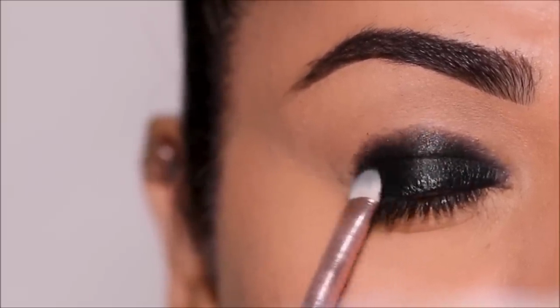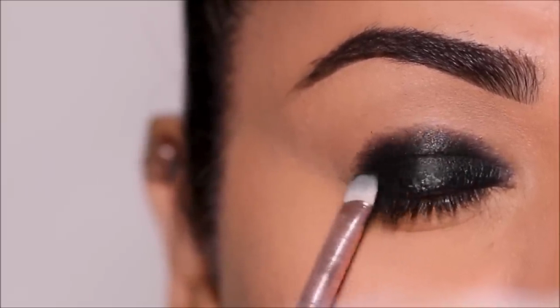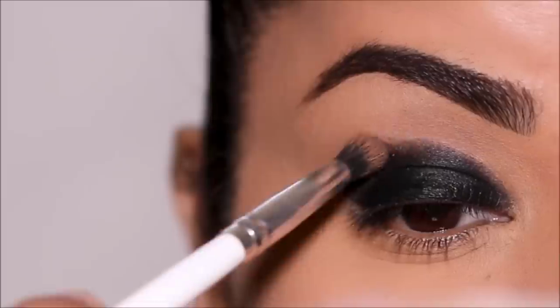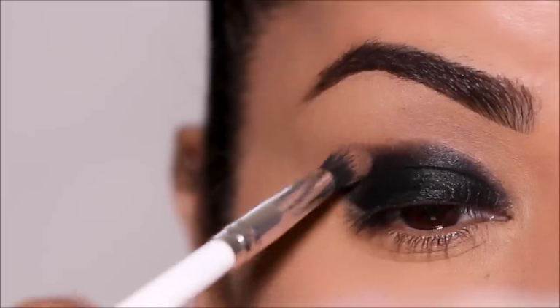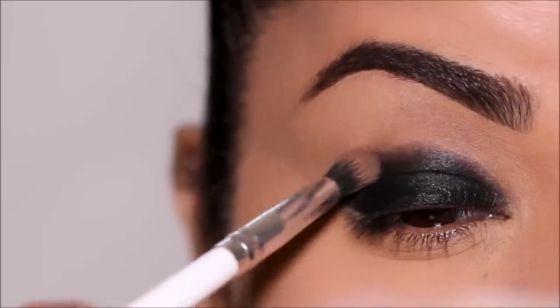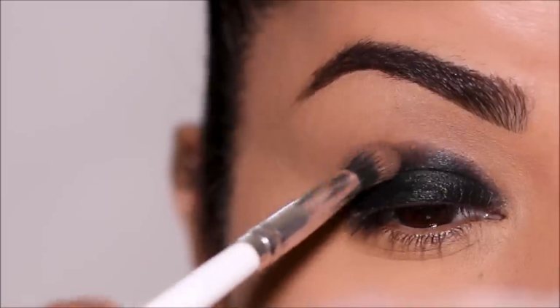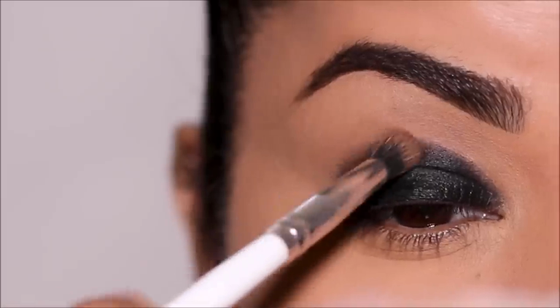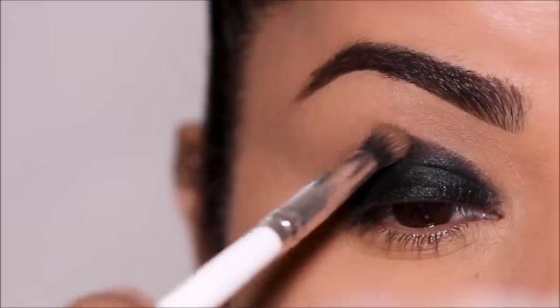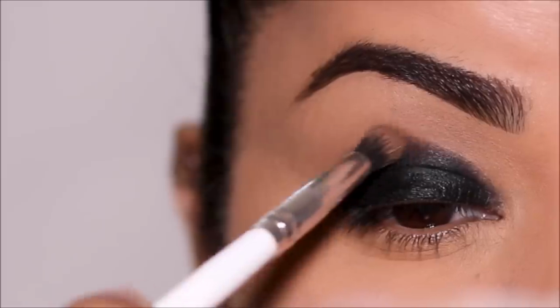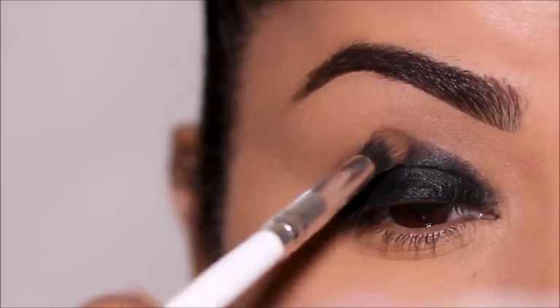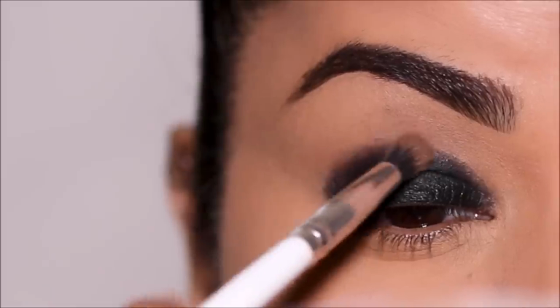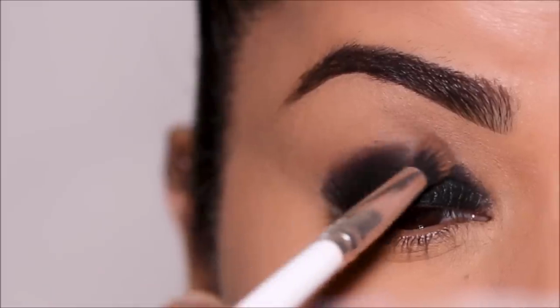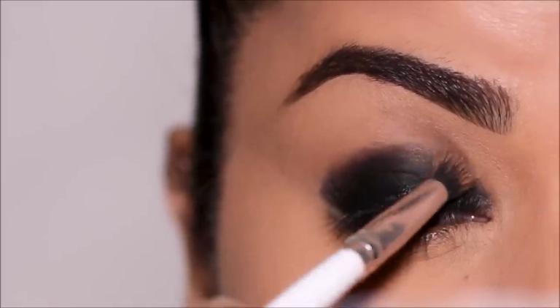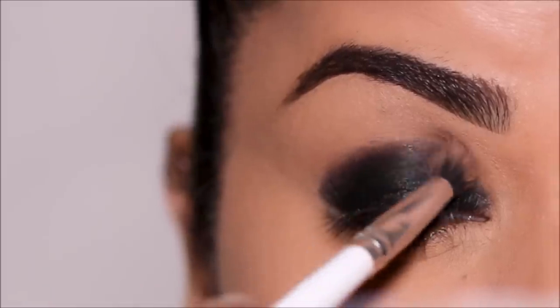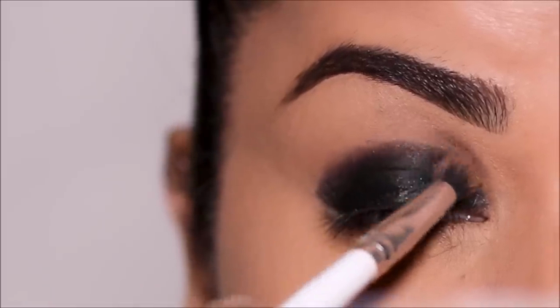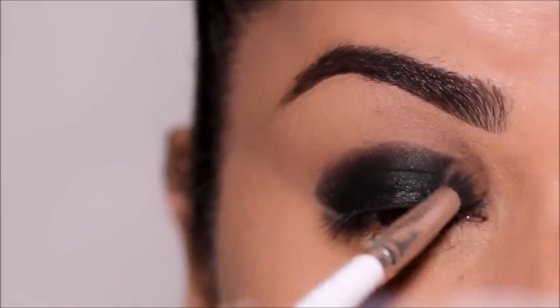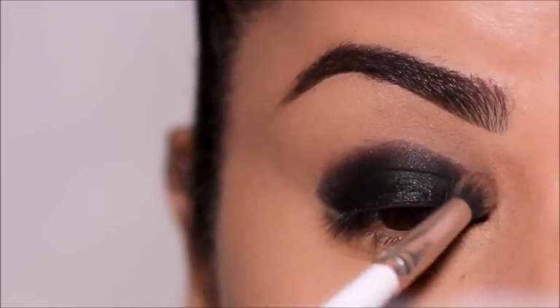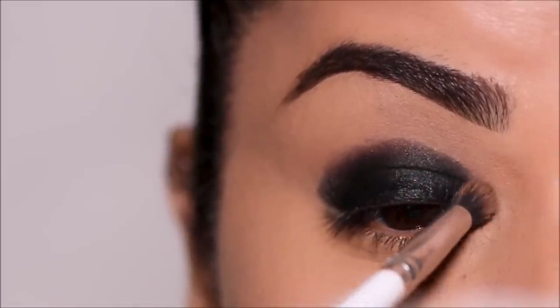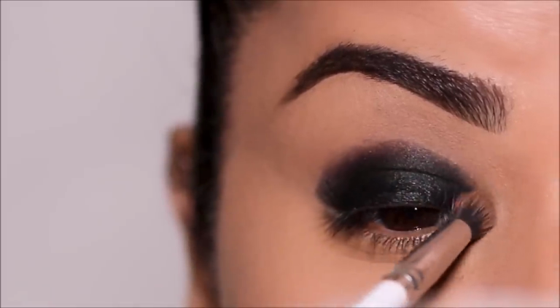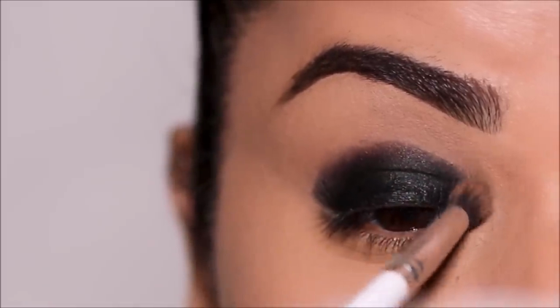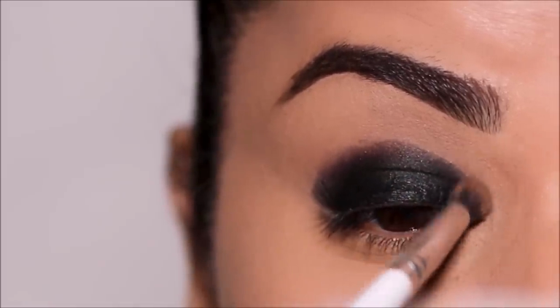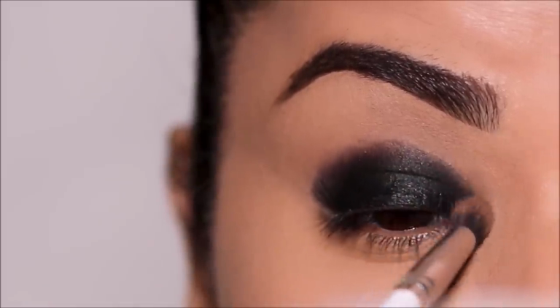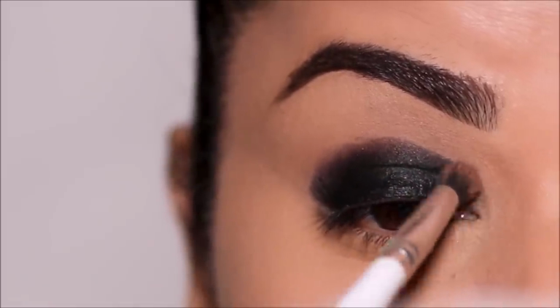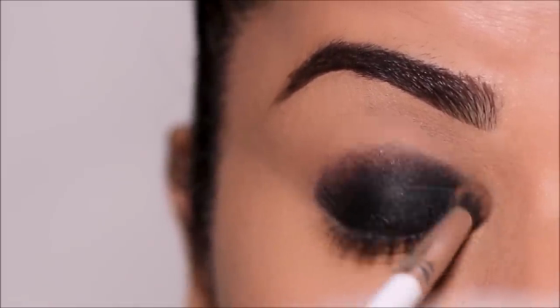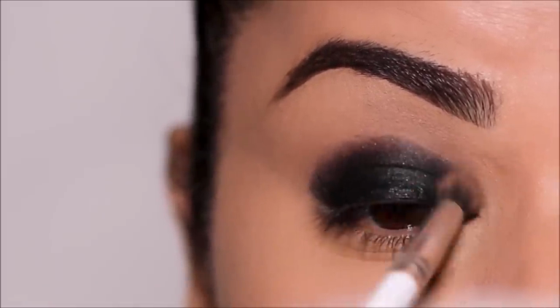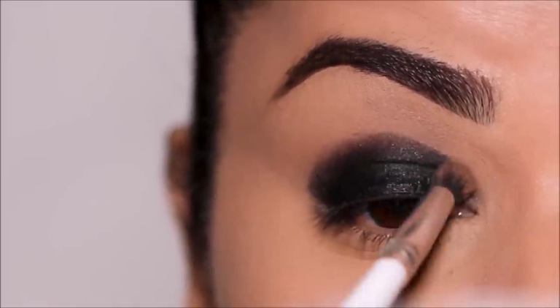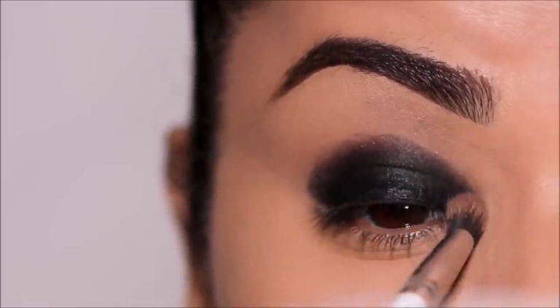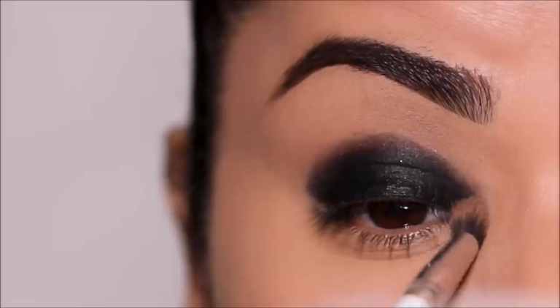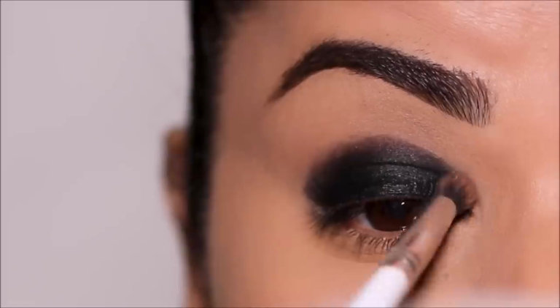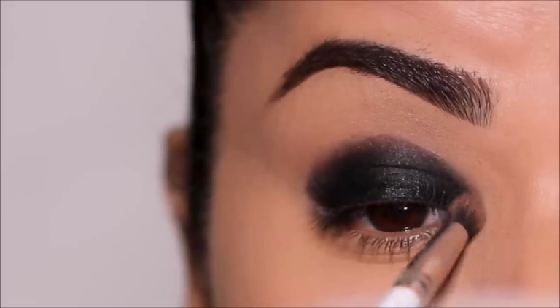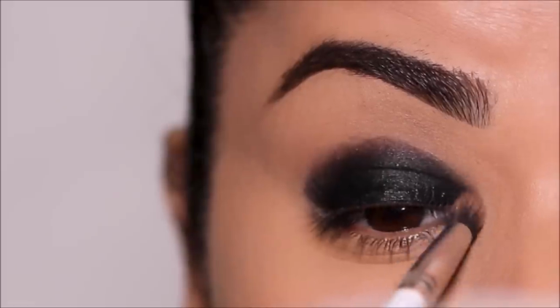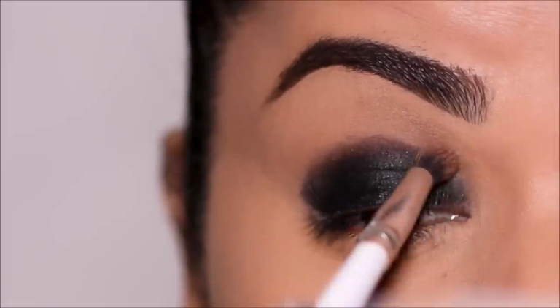Before this dries, I'm going to take a small blending brush and diffuse the edges to make the blending easy.